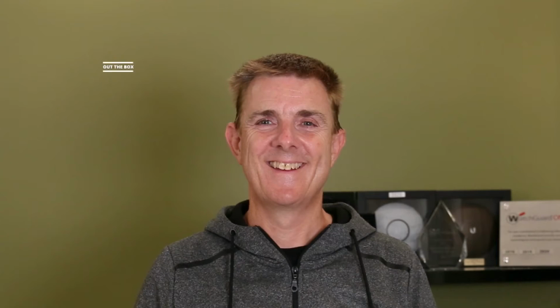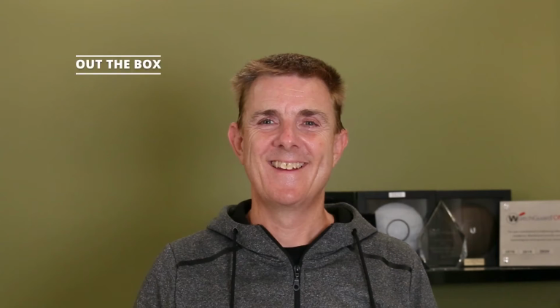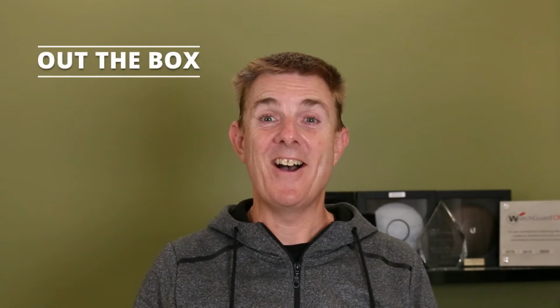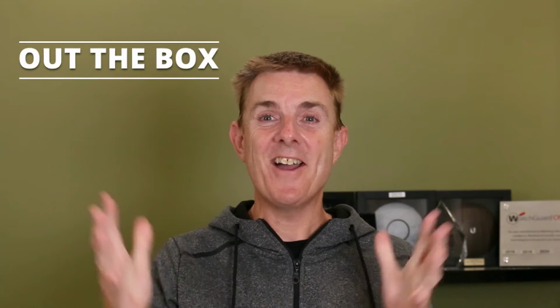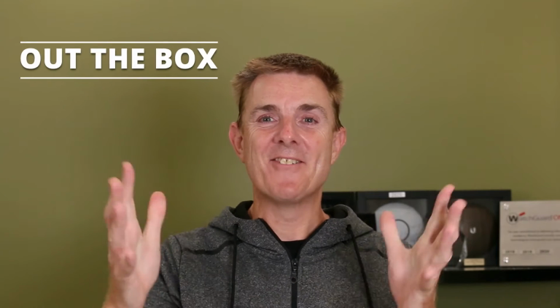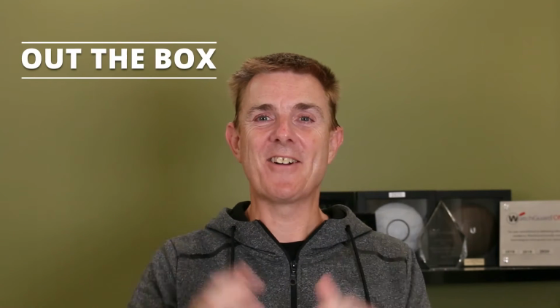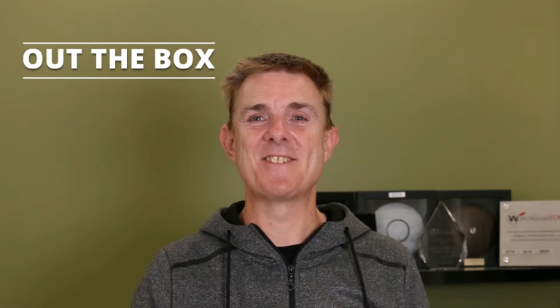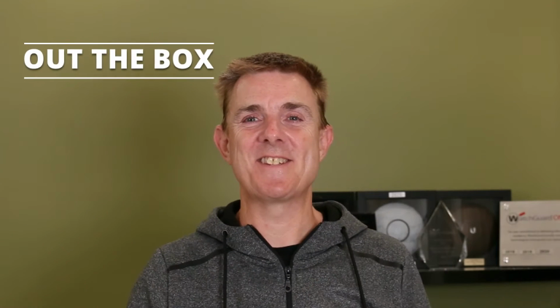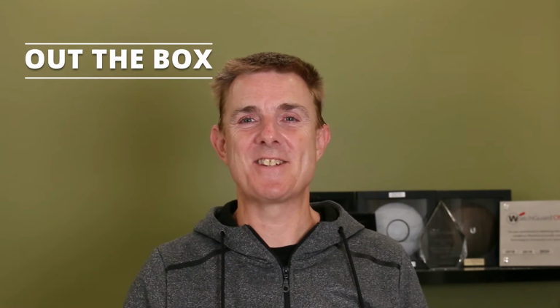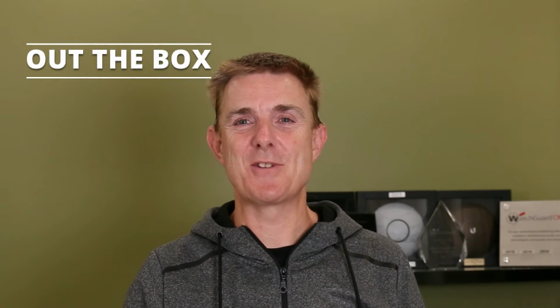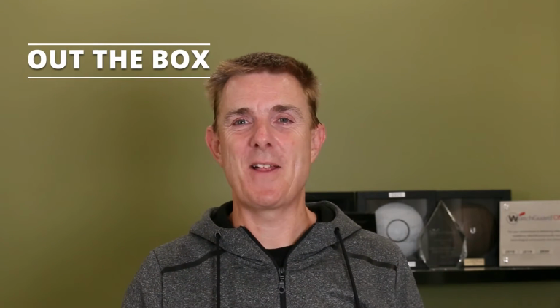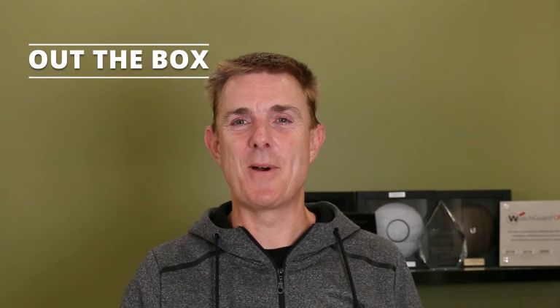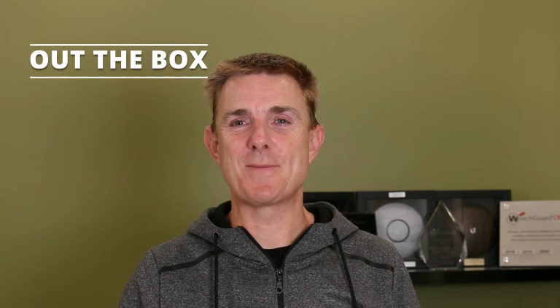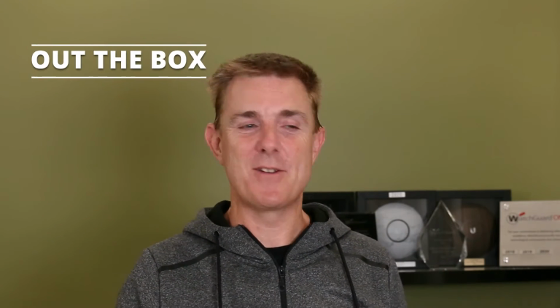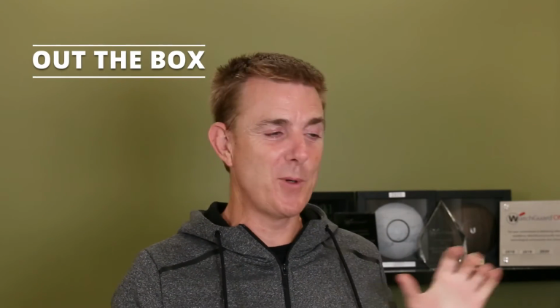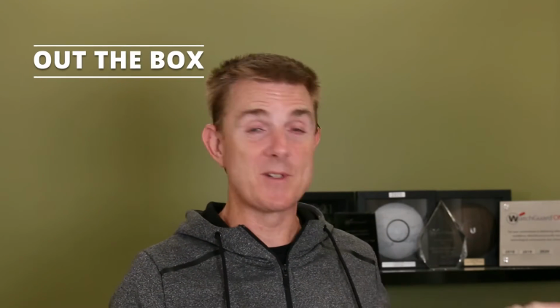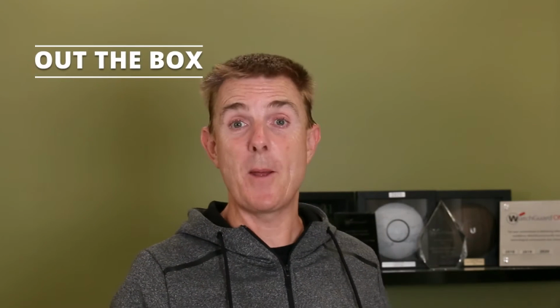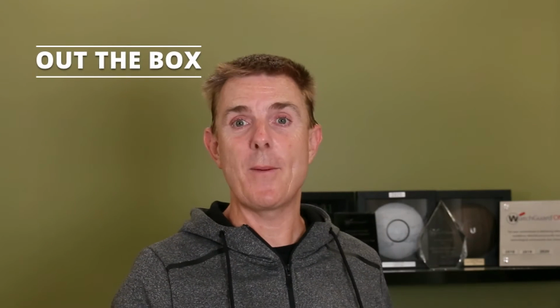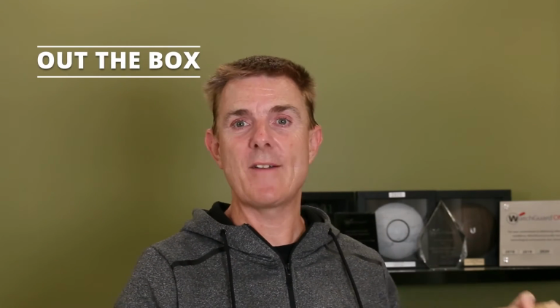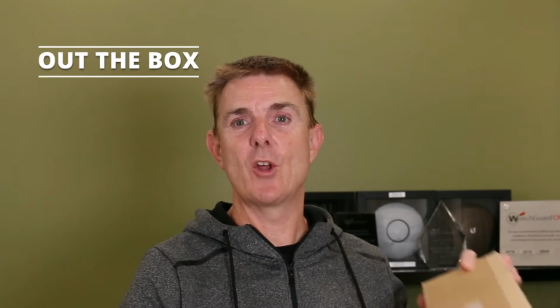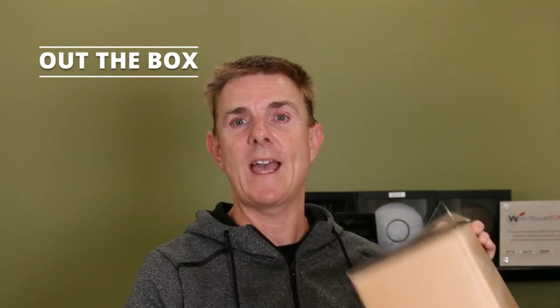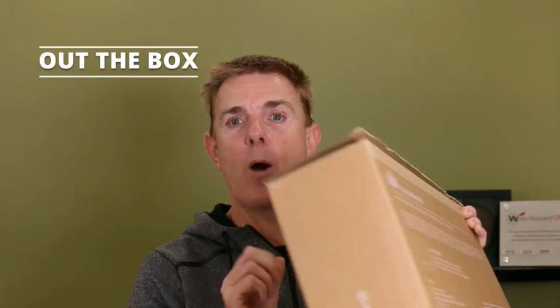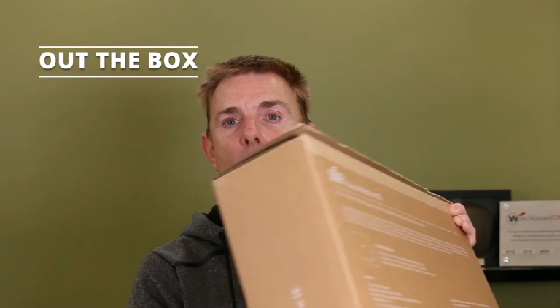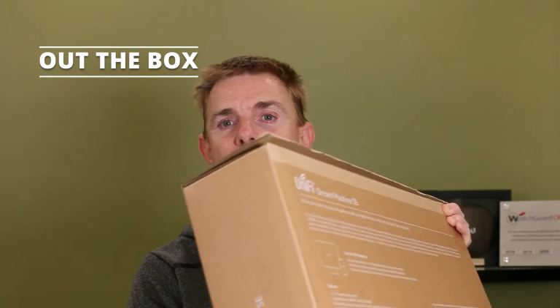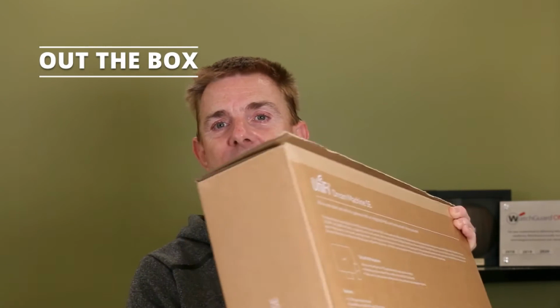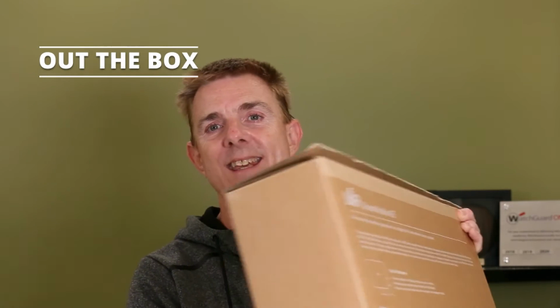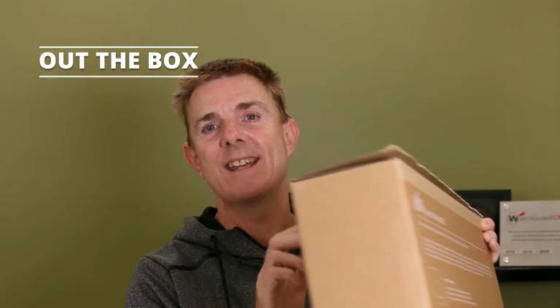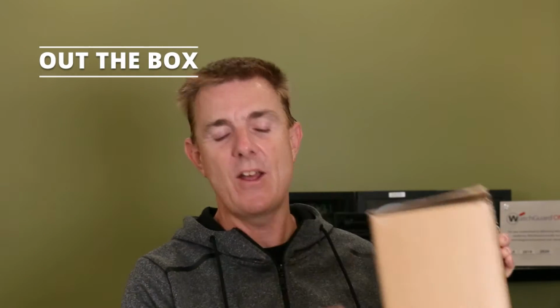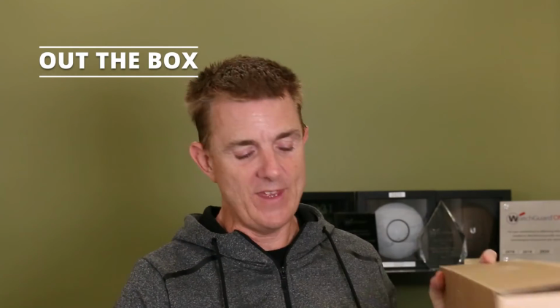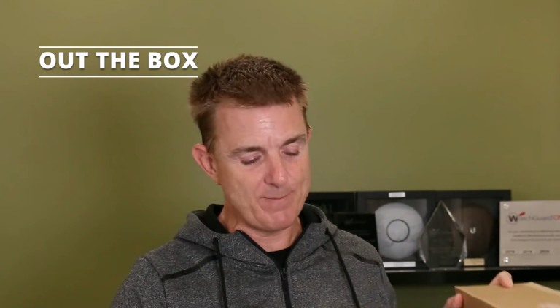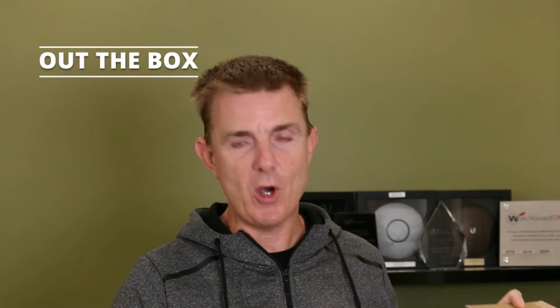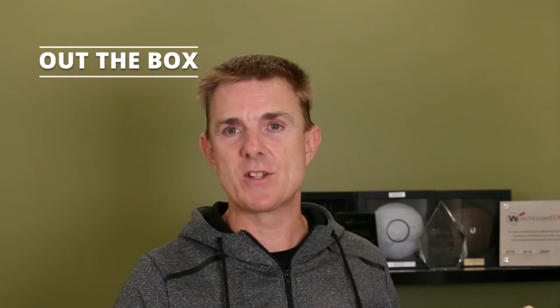Hi and welcome to this edition of Out the Box. My name is Paul. Today we're going to have a look at what is in this box.